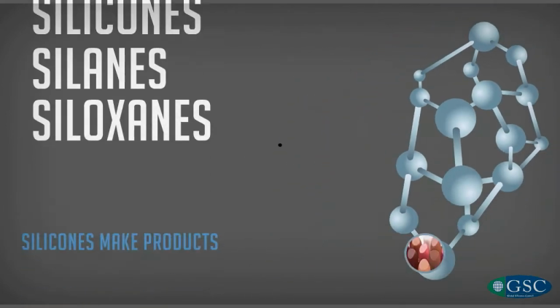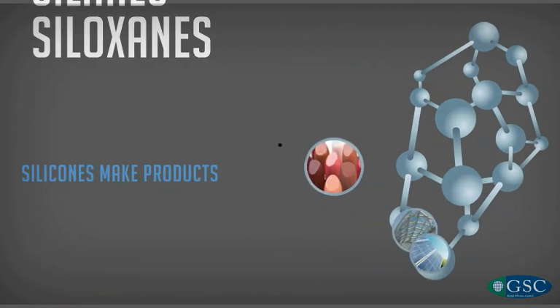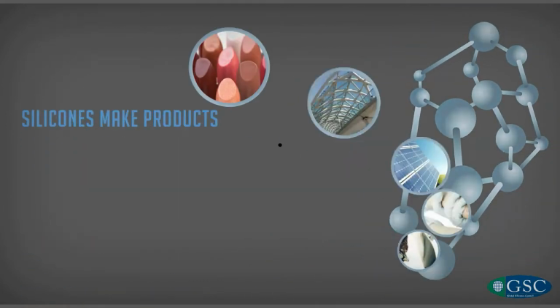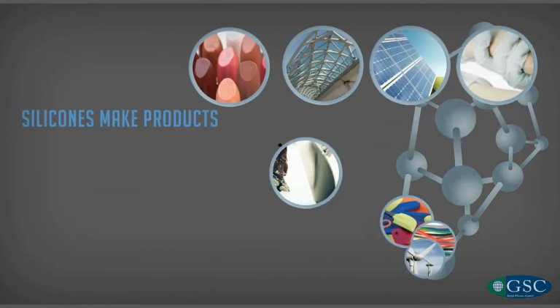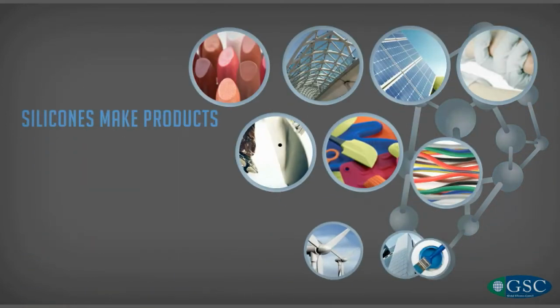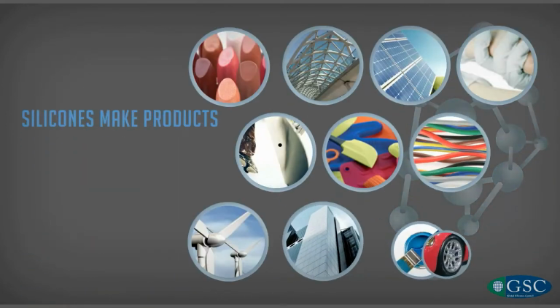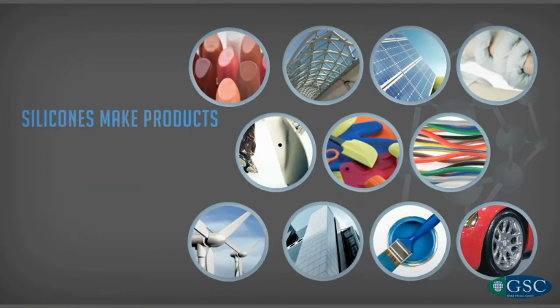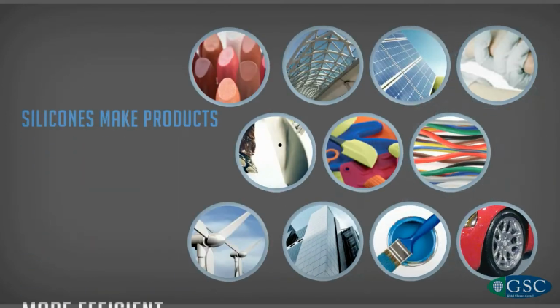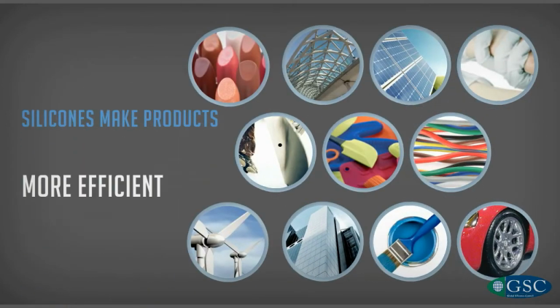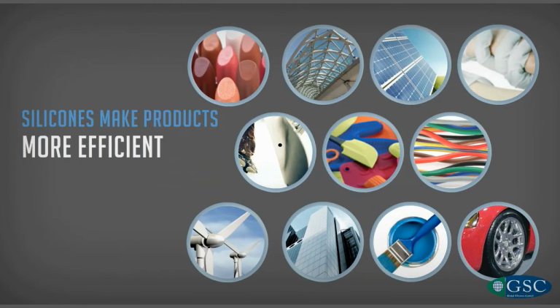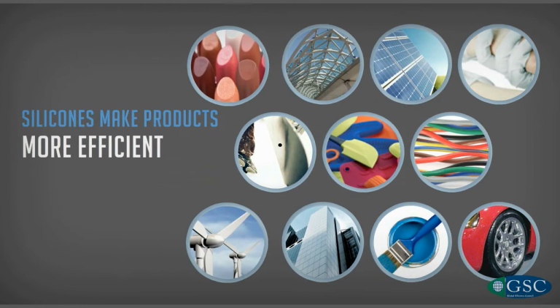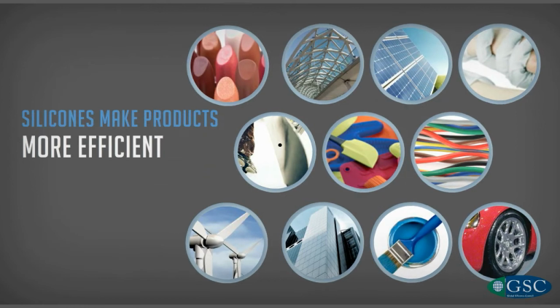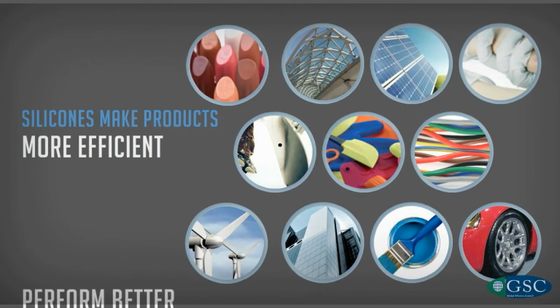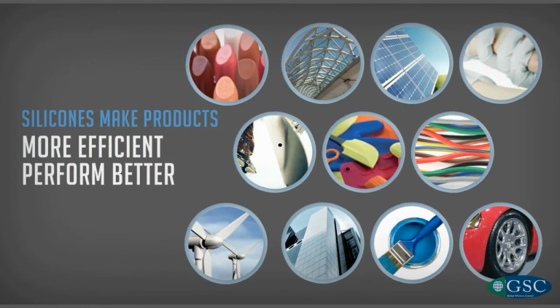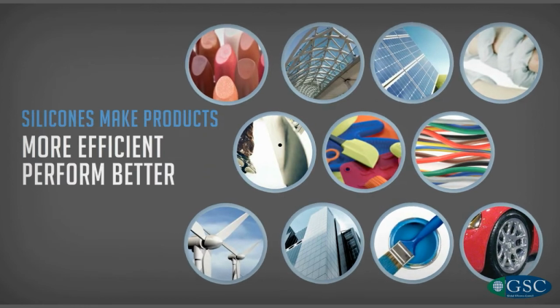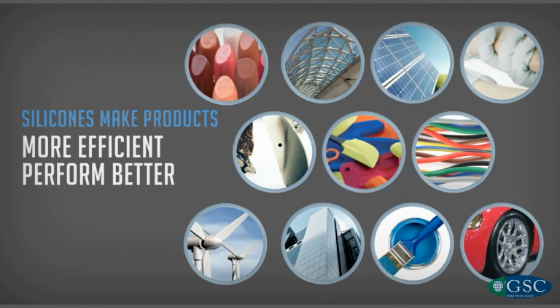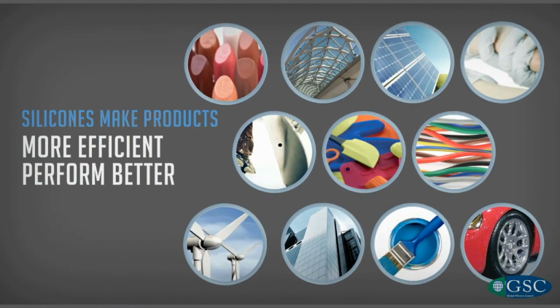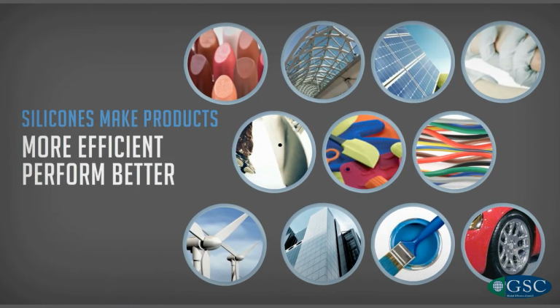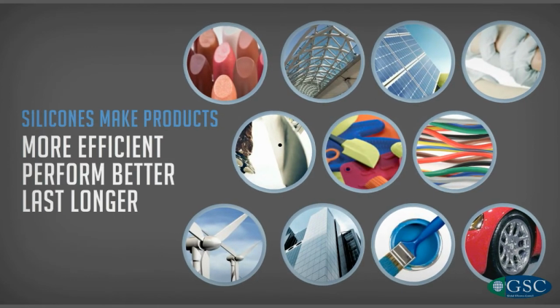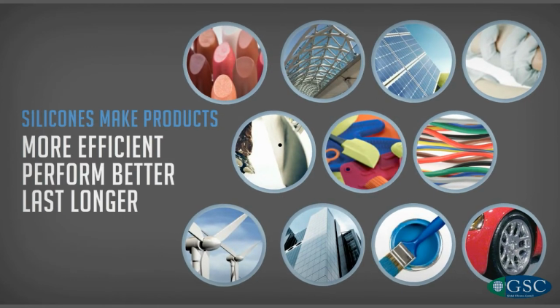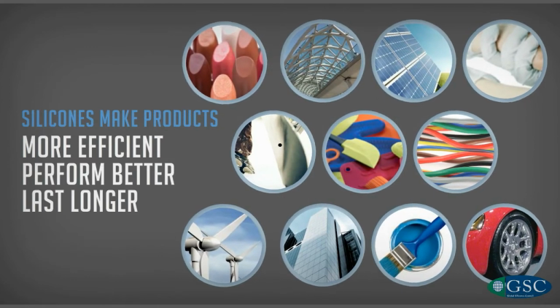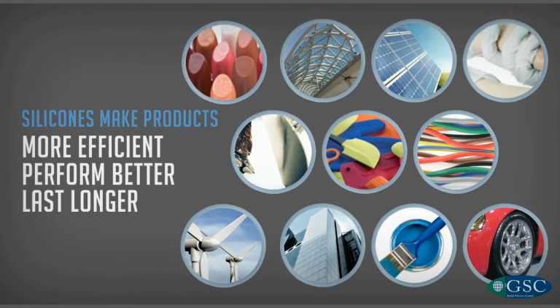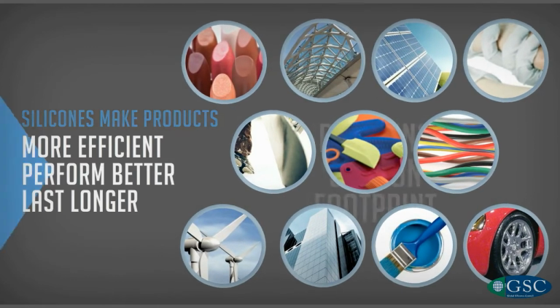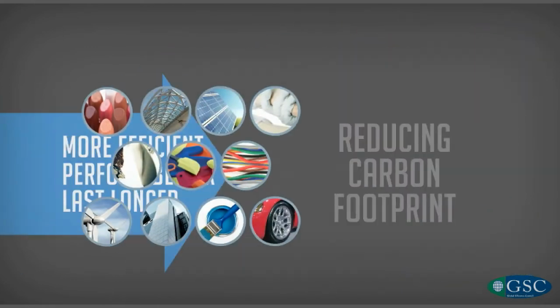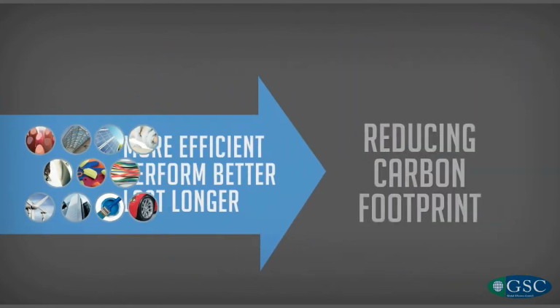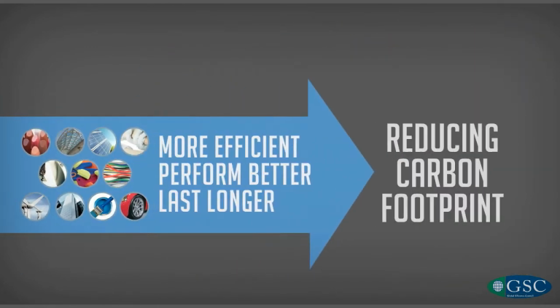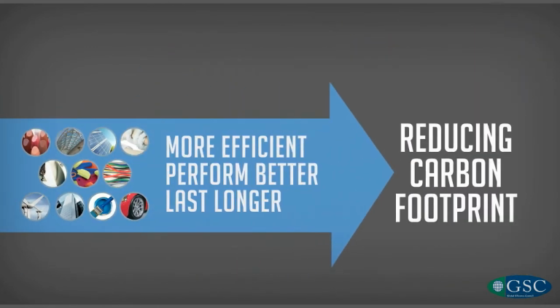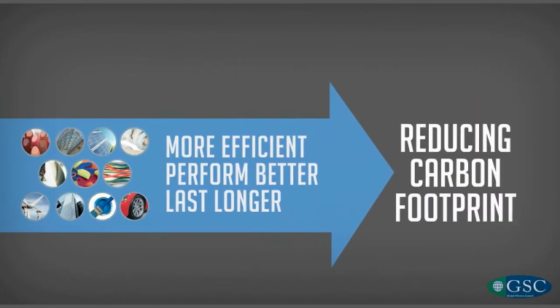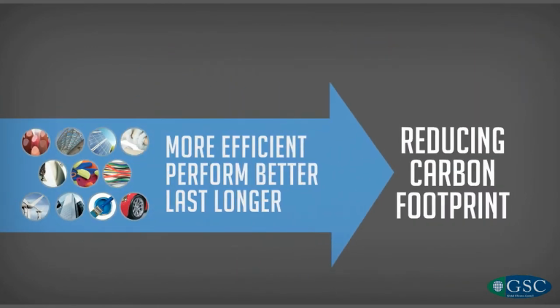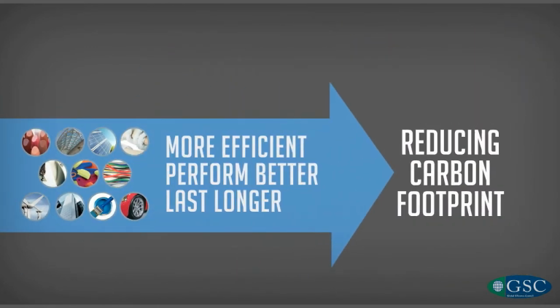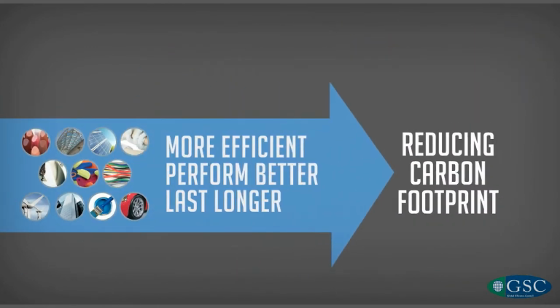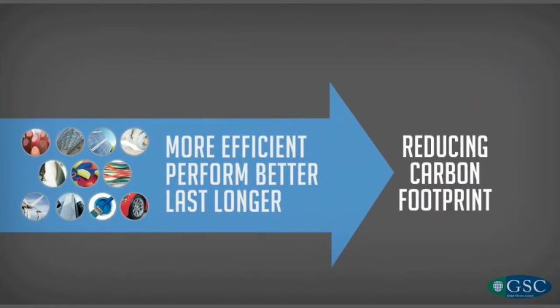They make countless products more efficient, perform better, and last longer, thus reducing their carbon footprint.